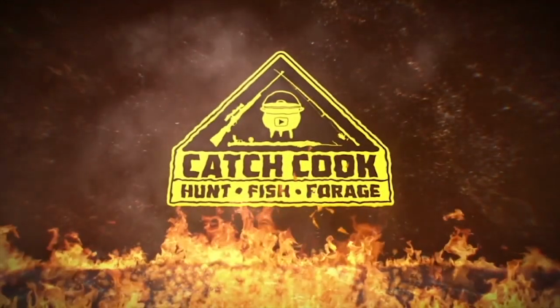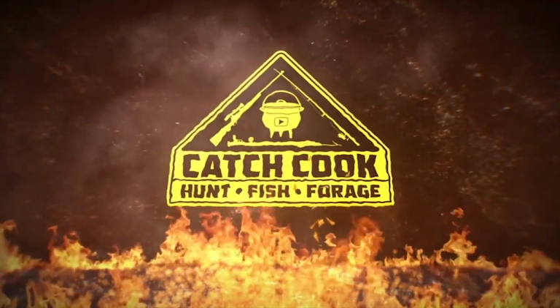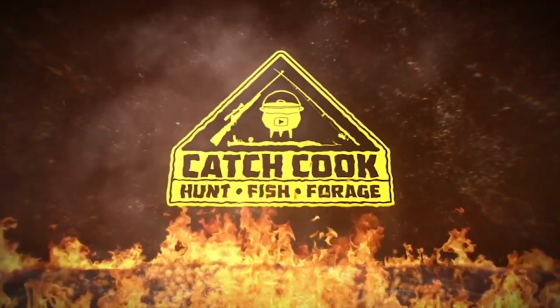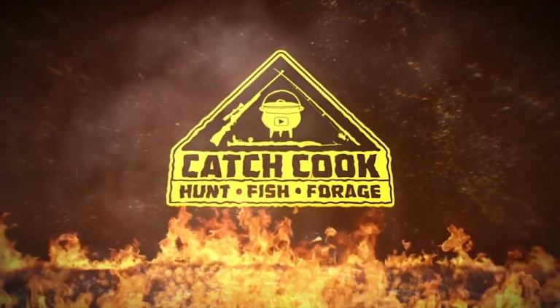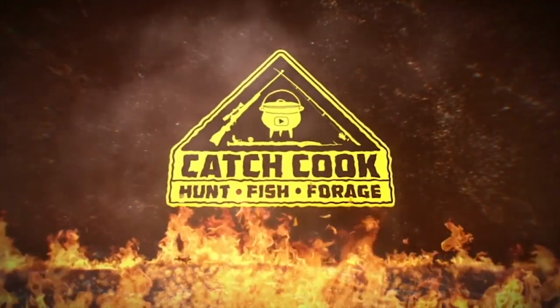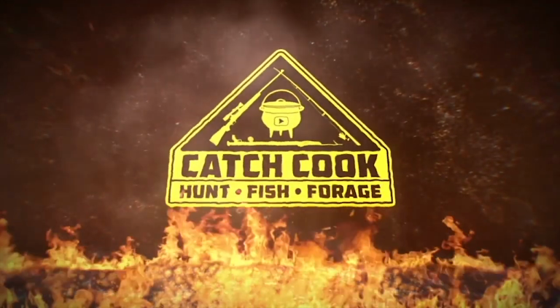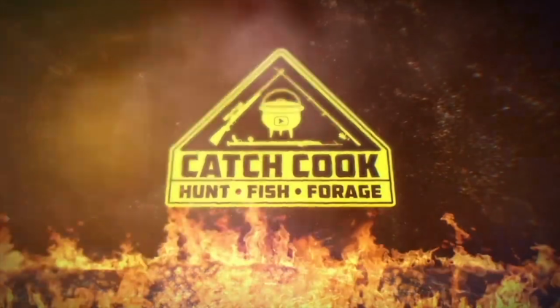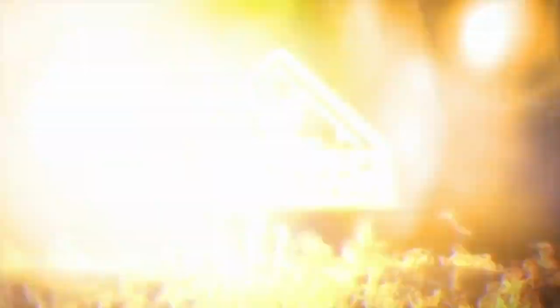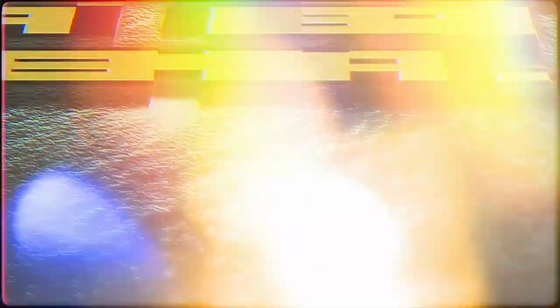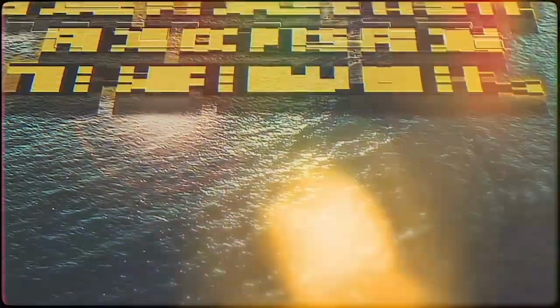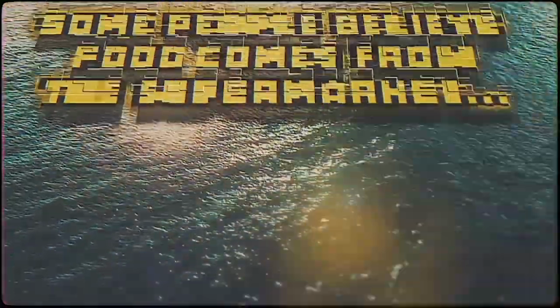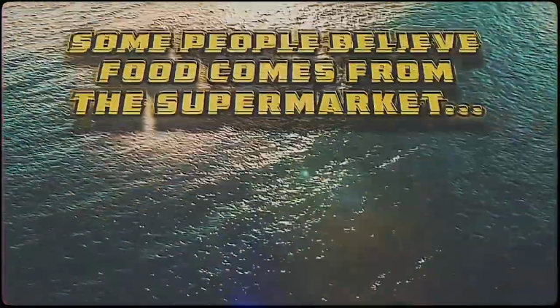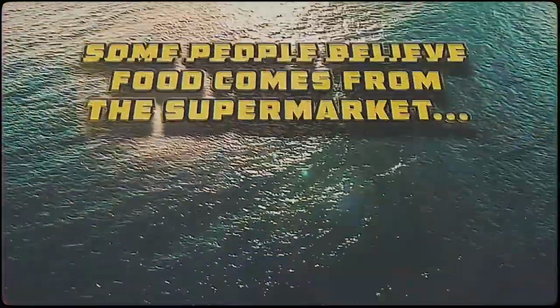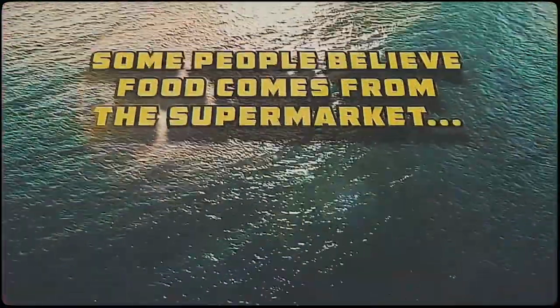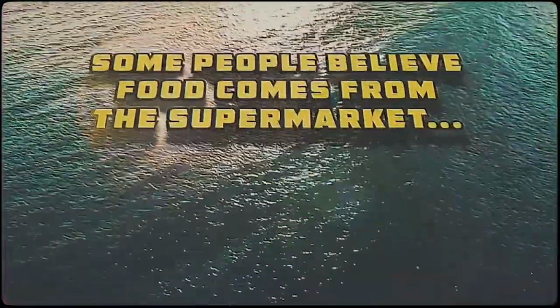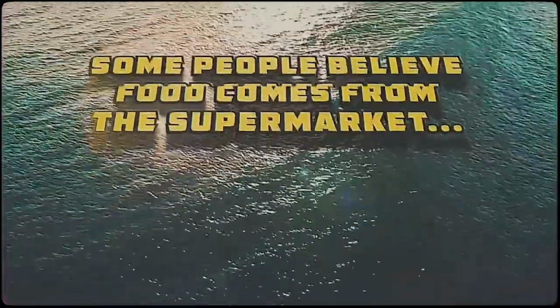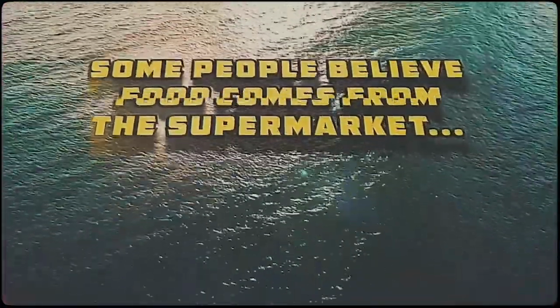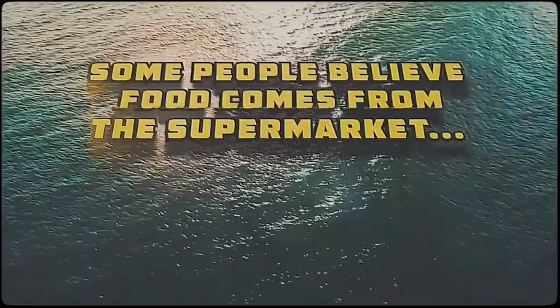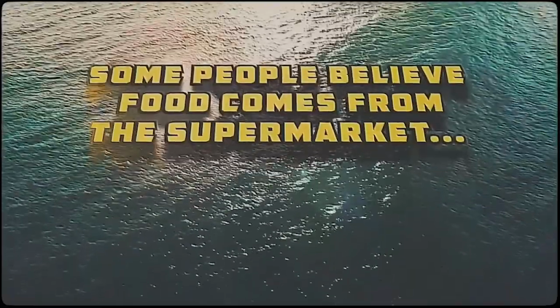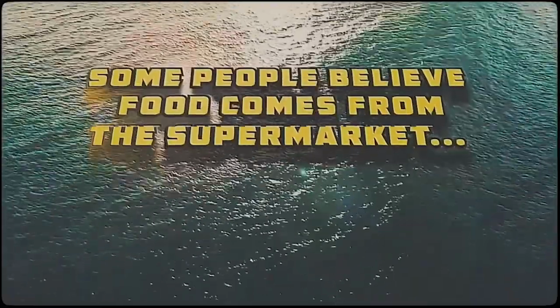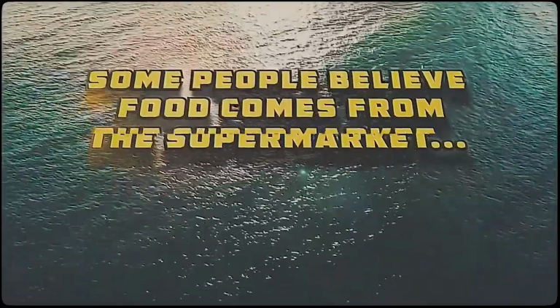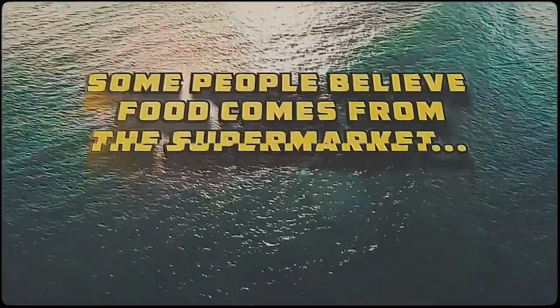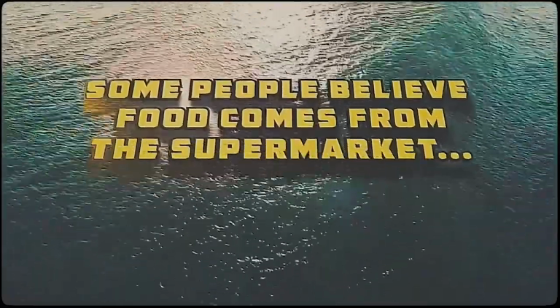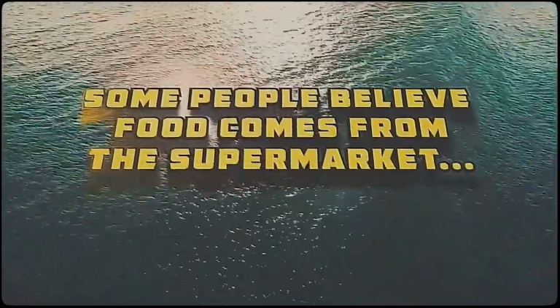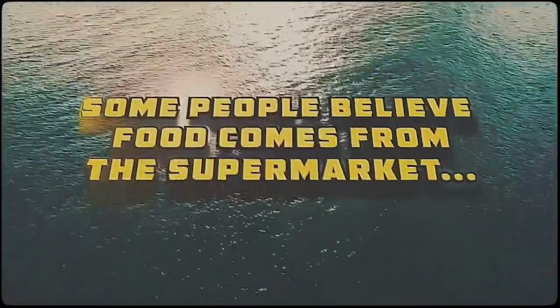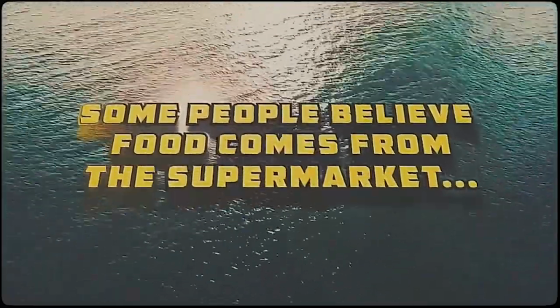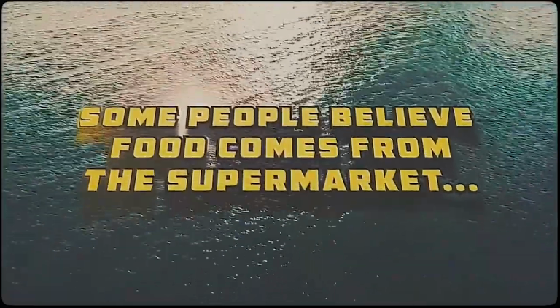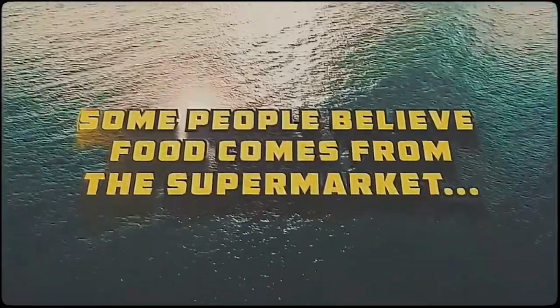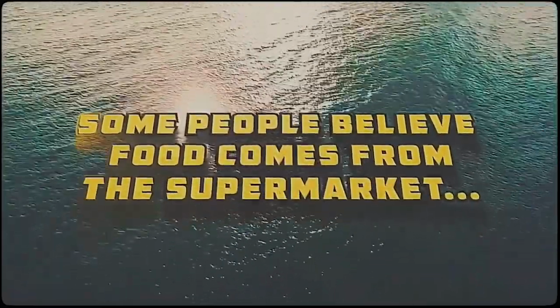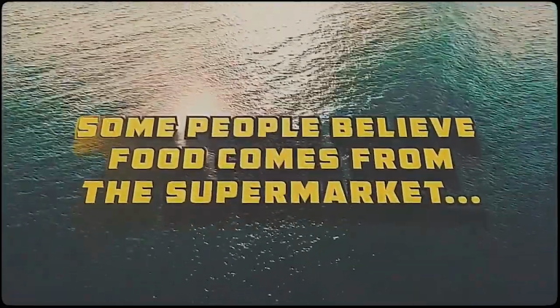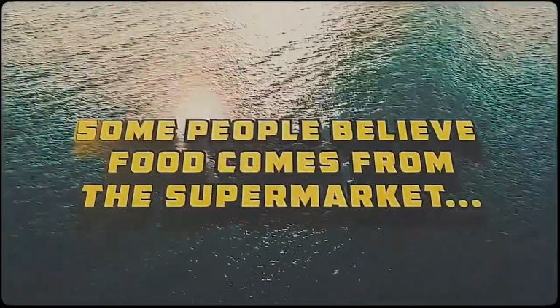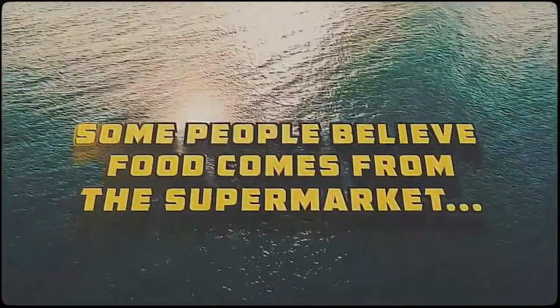Some people believe food comes from the supermarket. I'm not one of them.